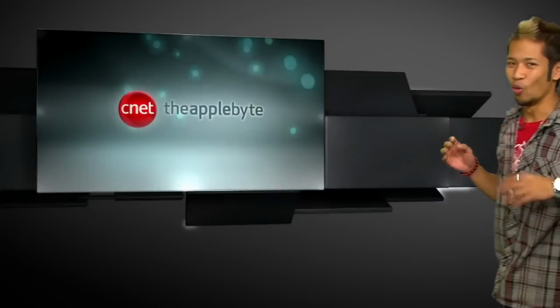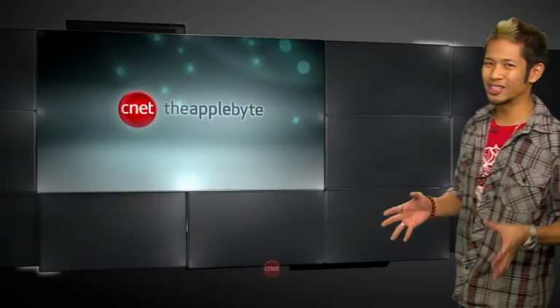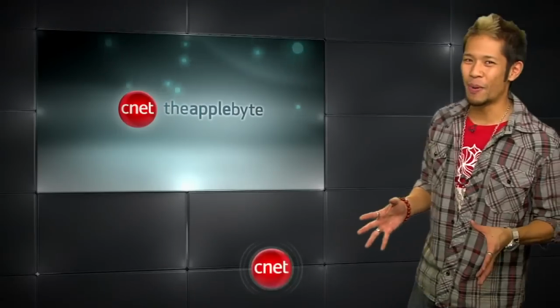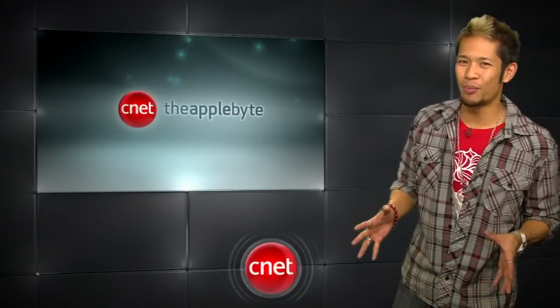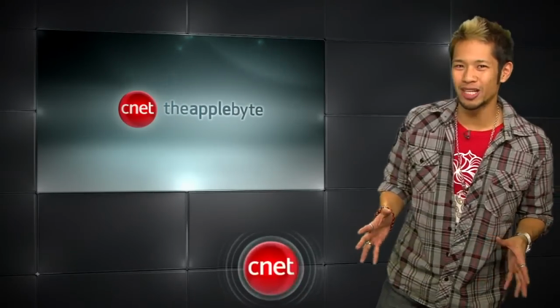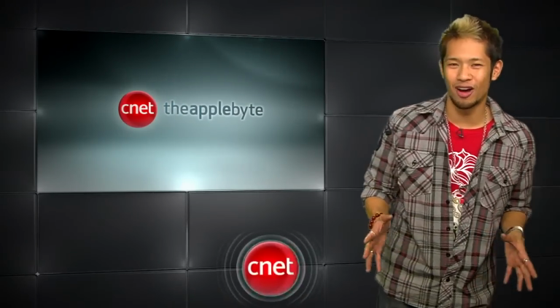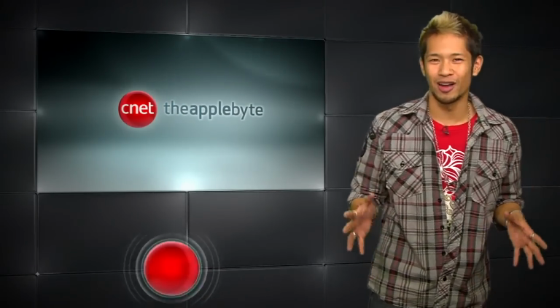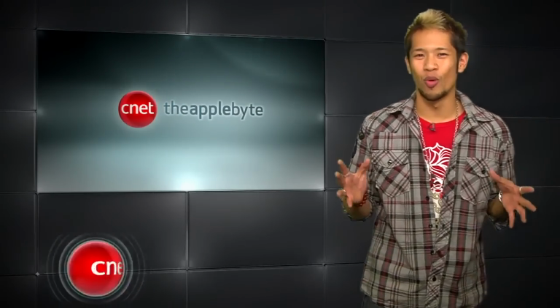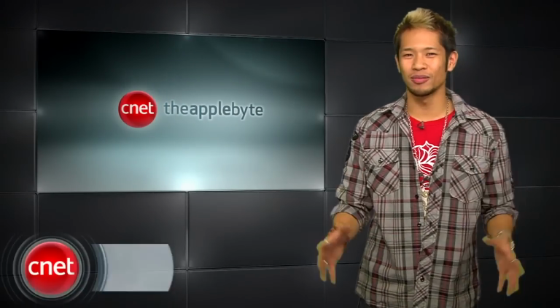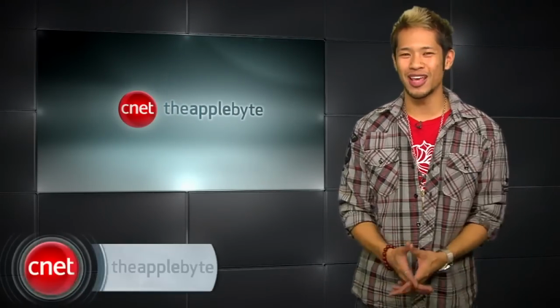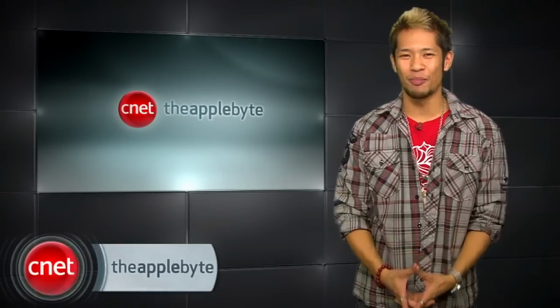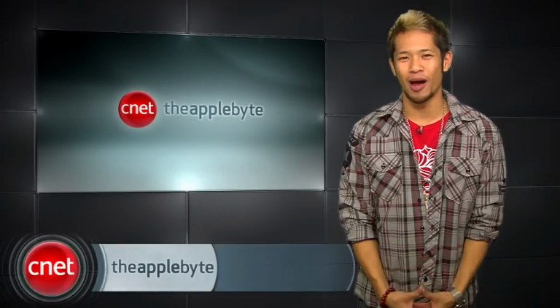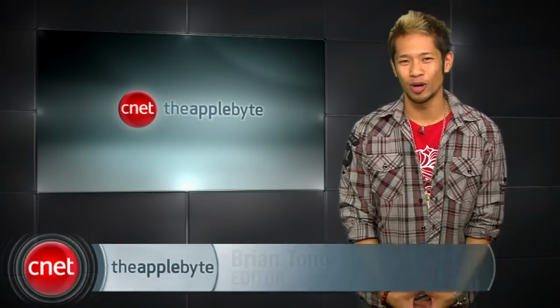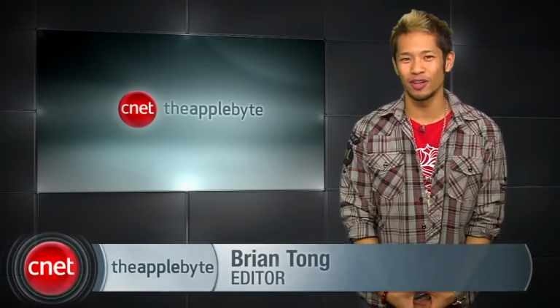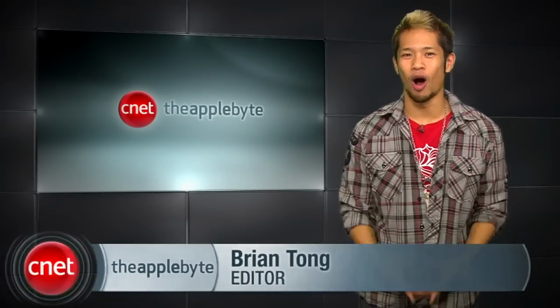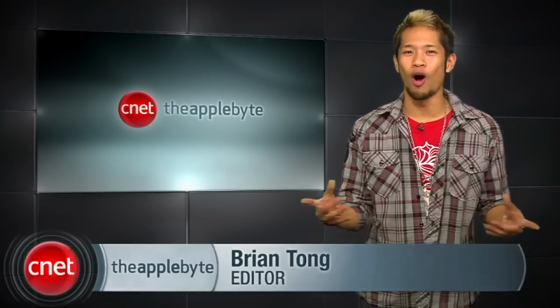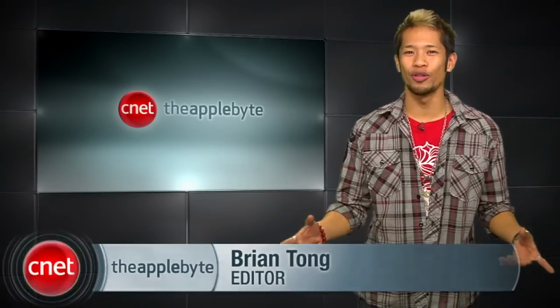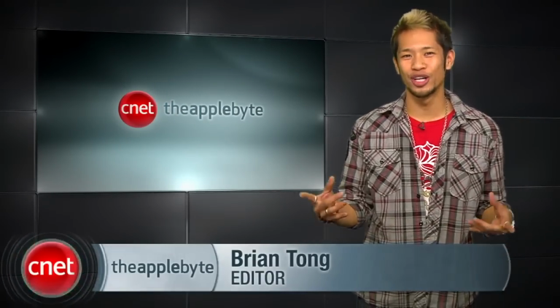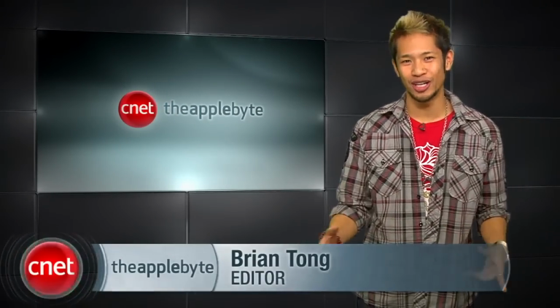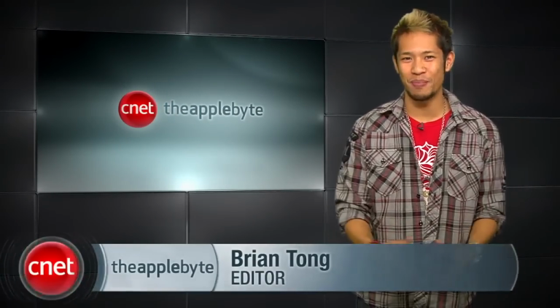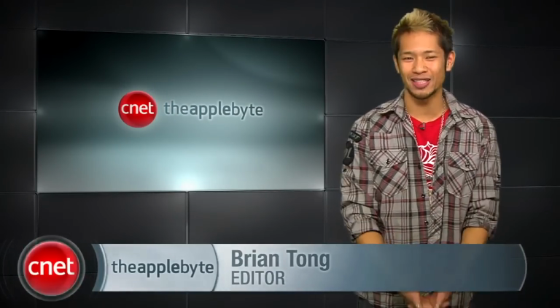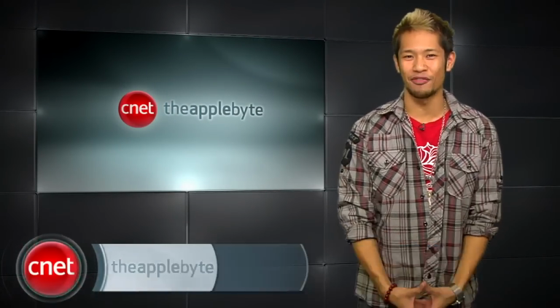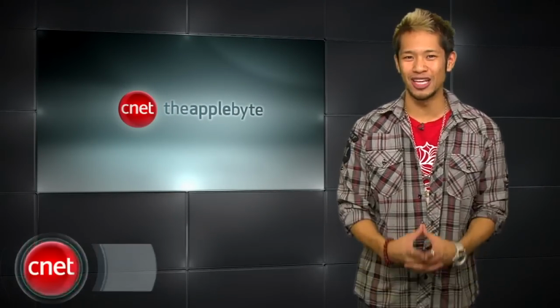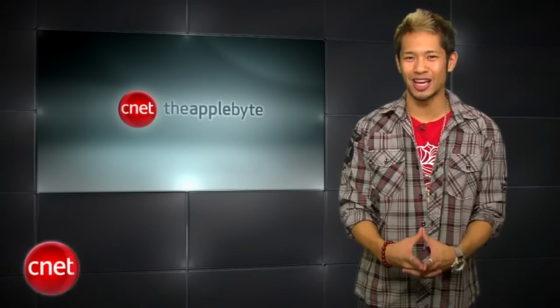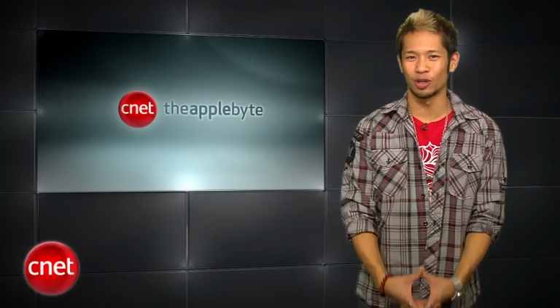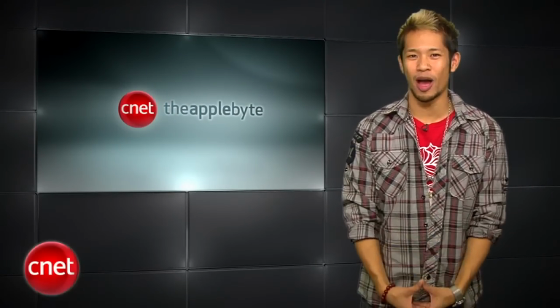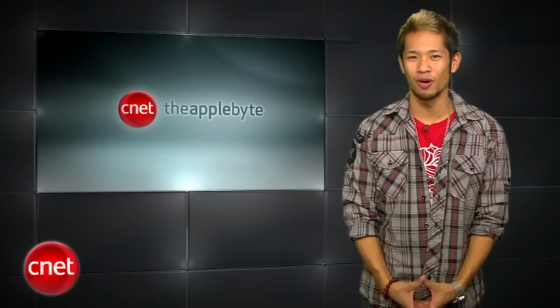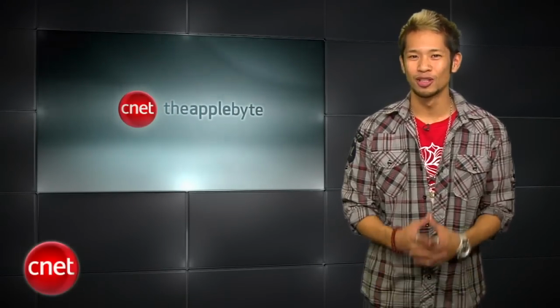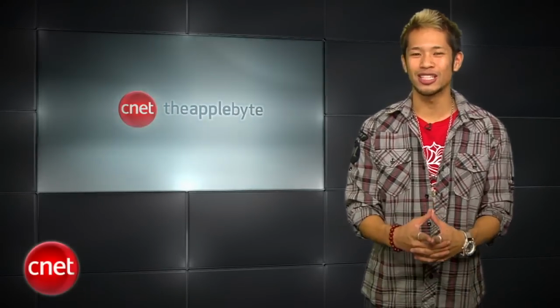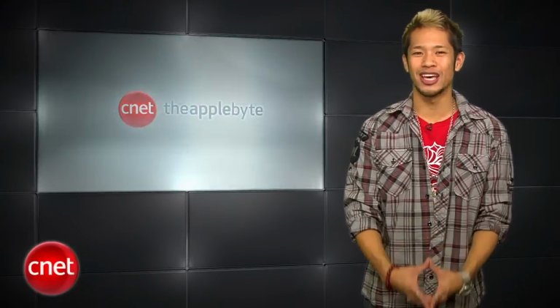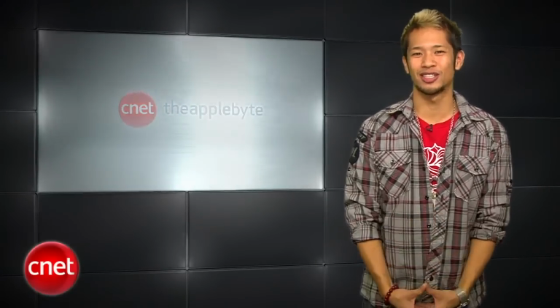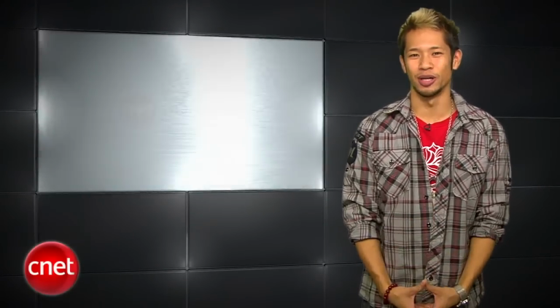What's up, I'm Brian Tong, and welcome to the Apple Byte. We're giving you all the good and bad stuff inside the world of Apple, so let's get to it.